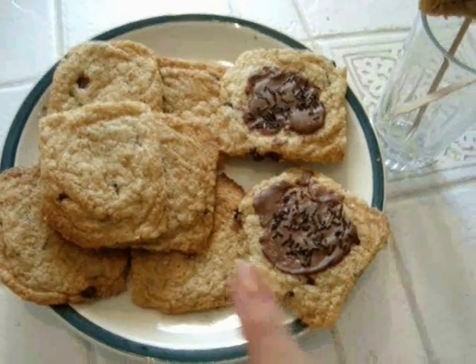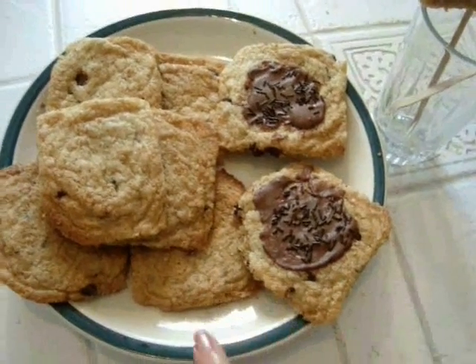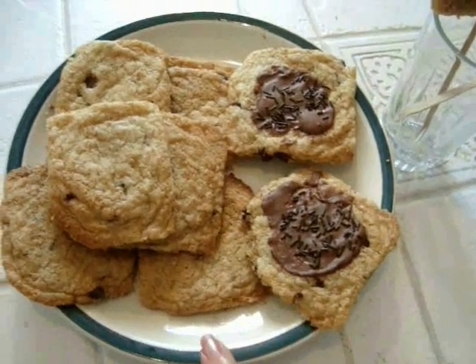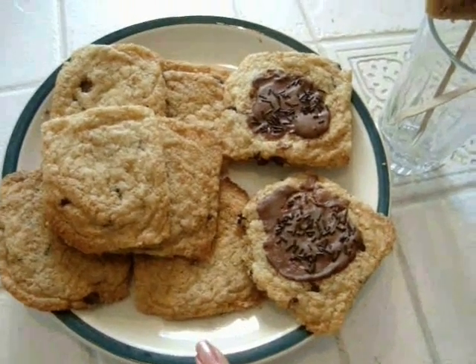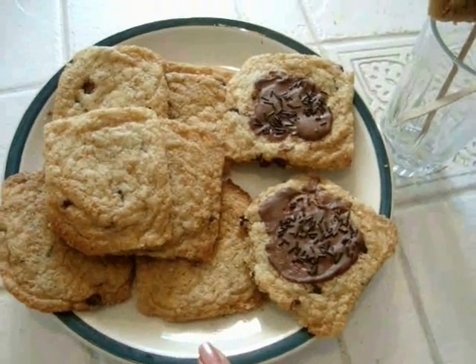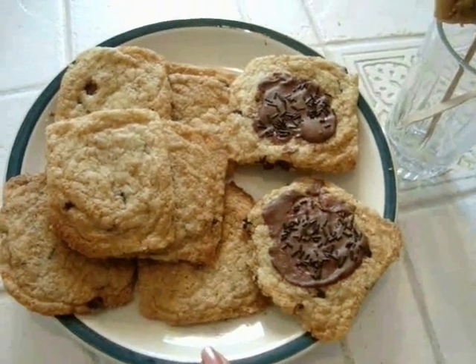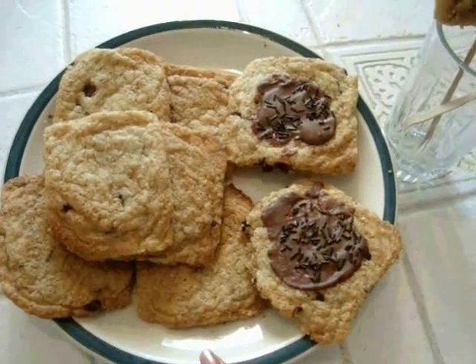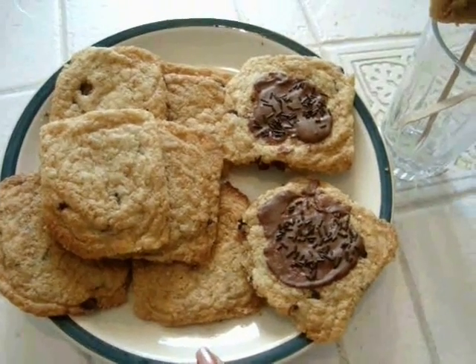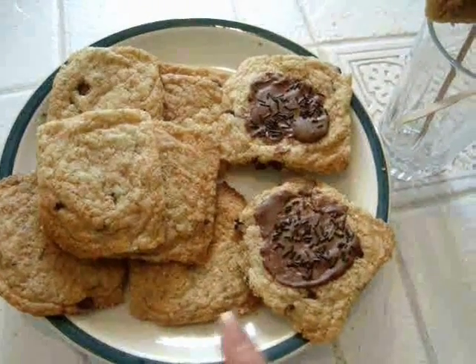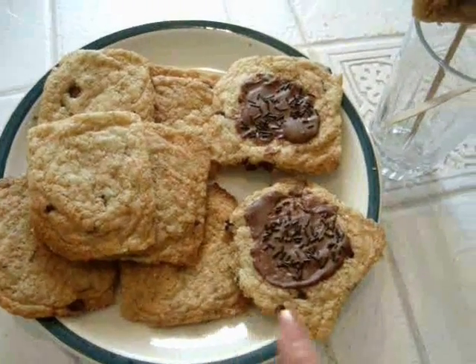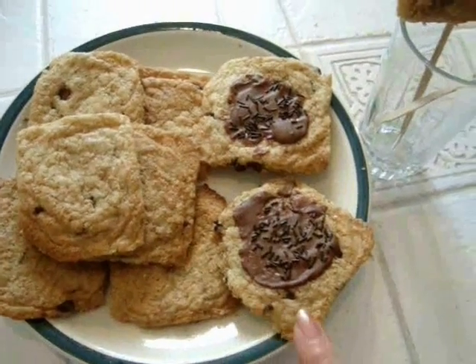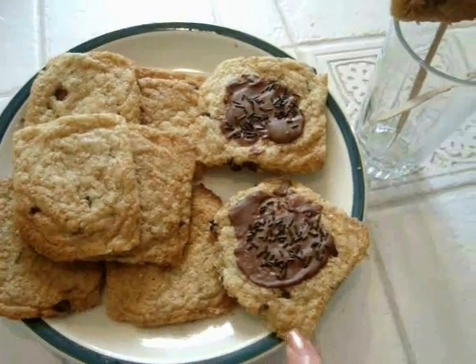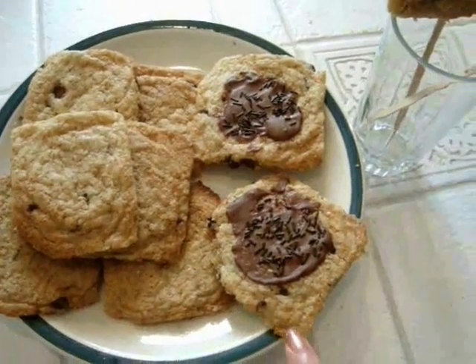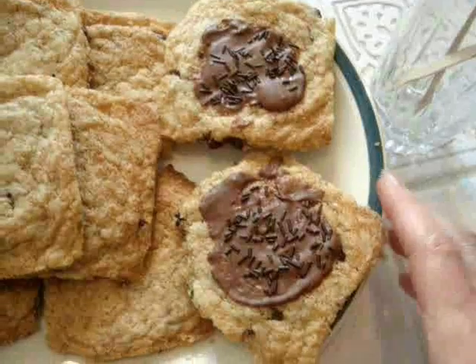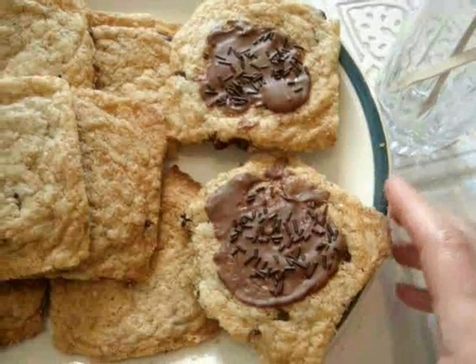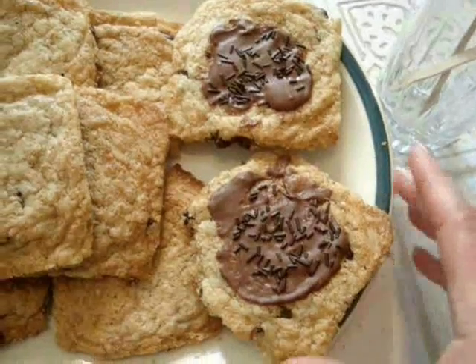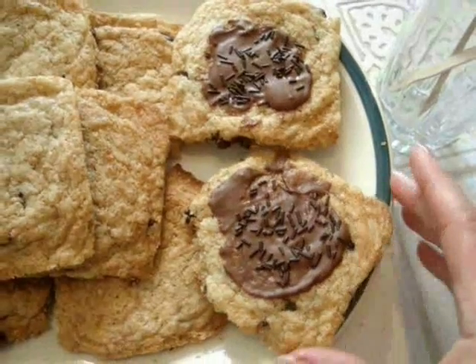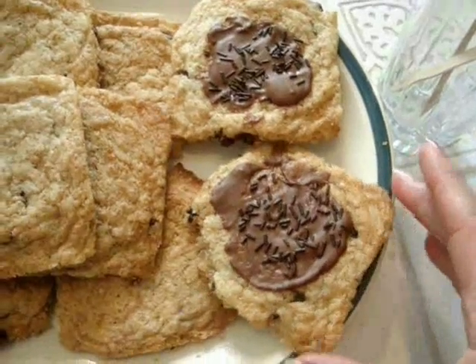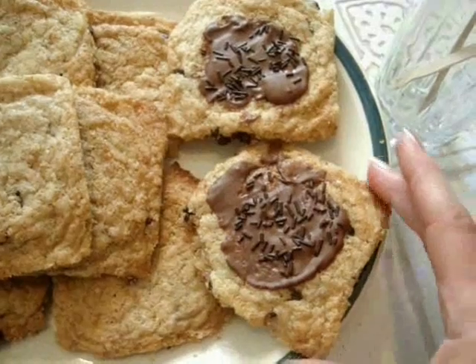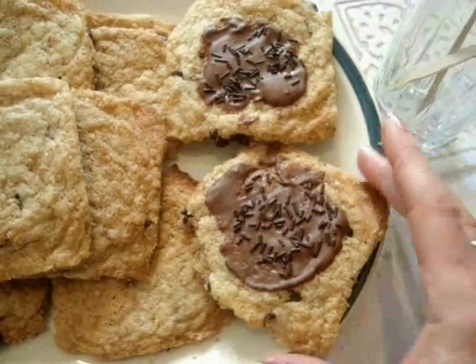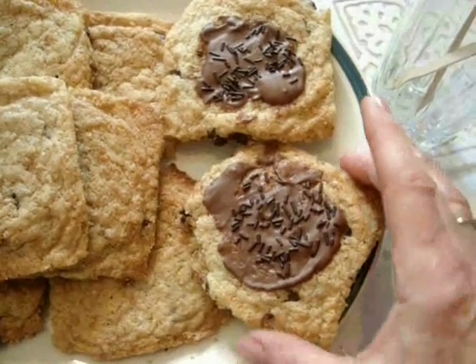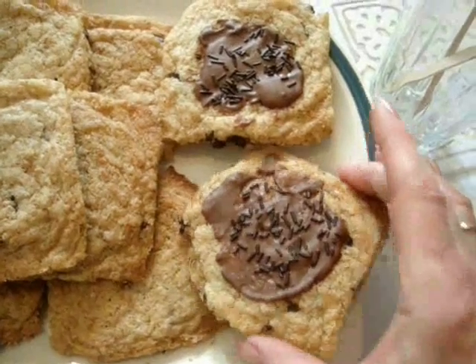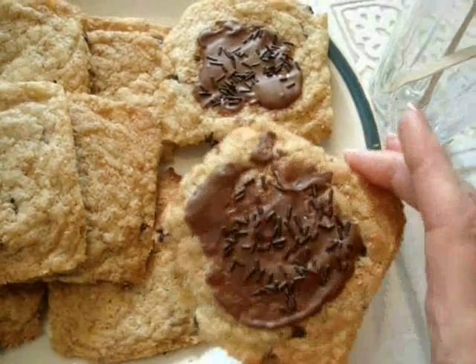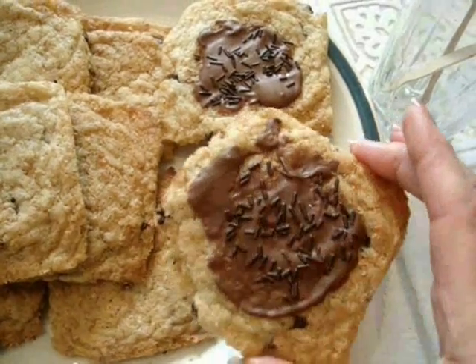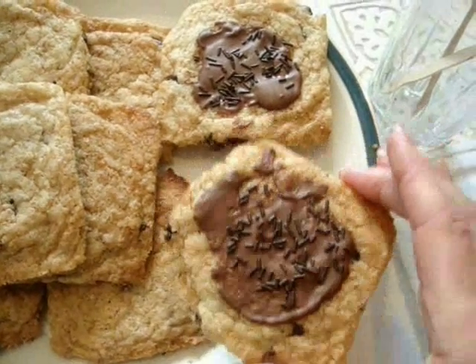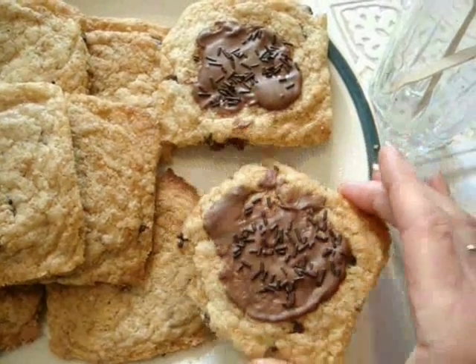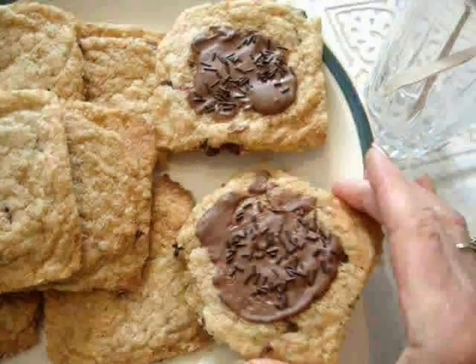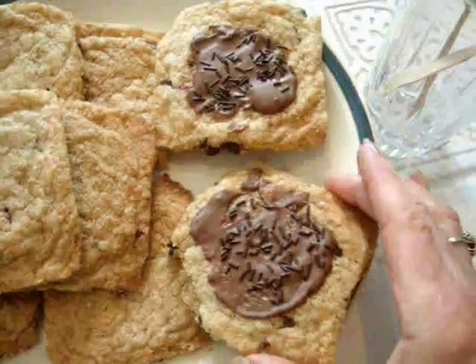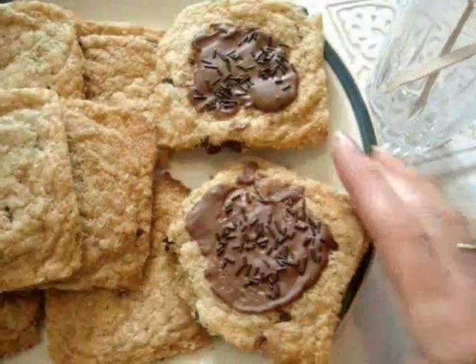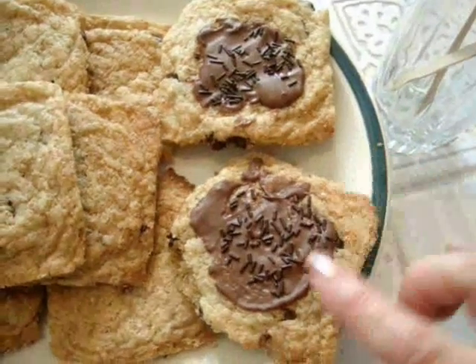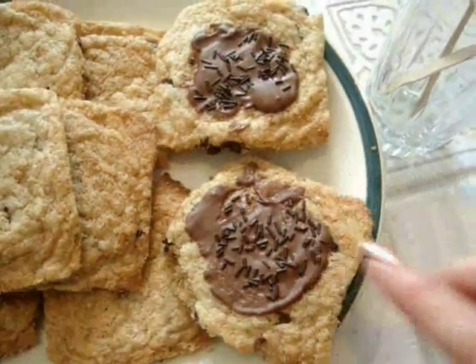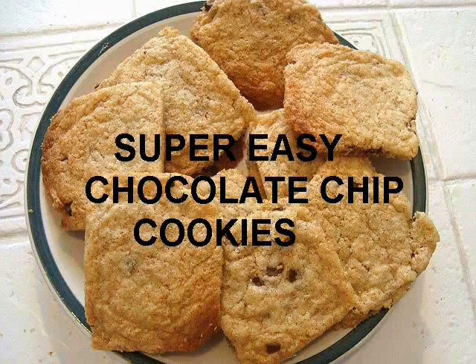So there you go — there's just some plain chocolate chip cookies. And I spread the remainder of the melted chocolate on top of a couple of cookies.